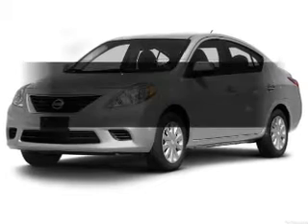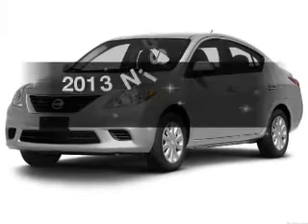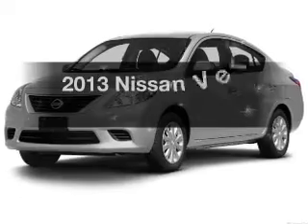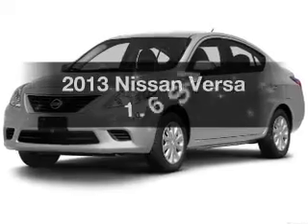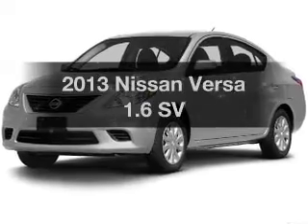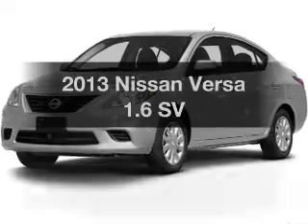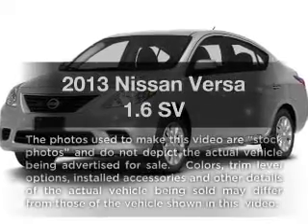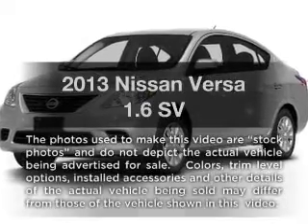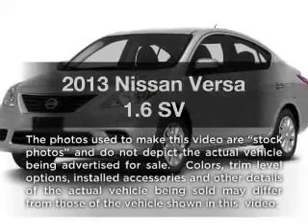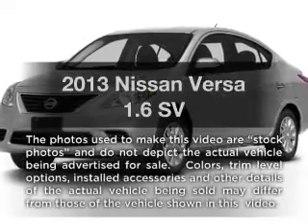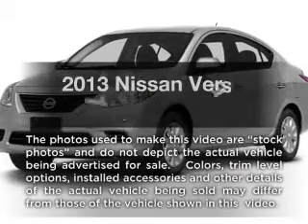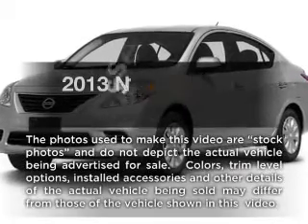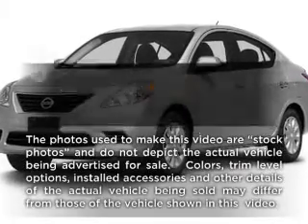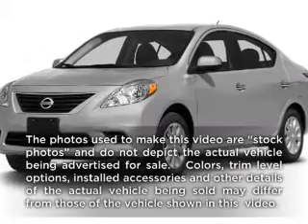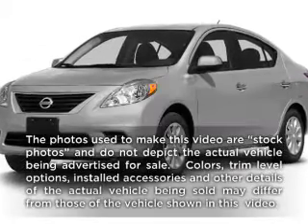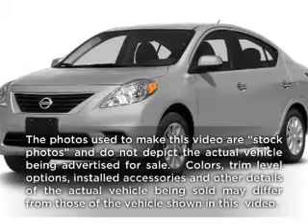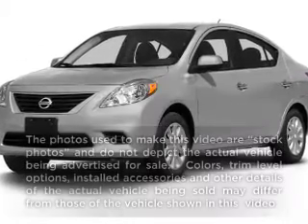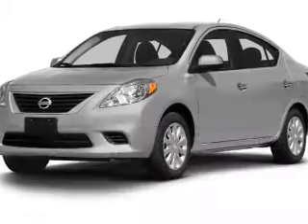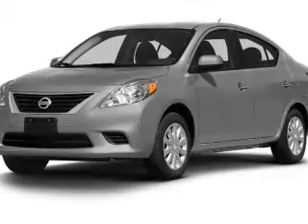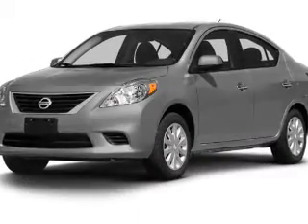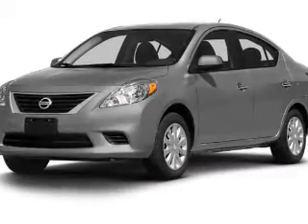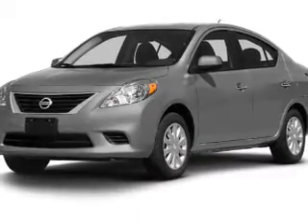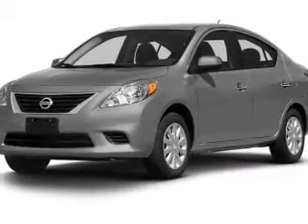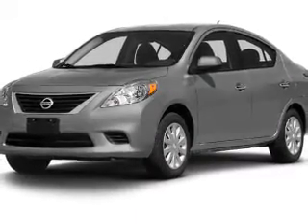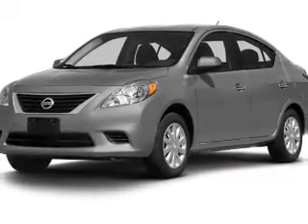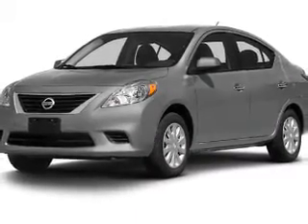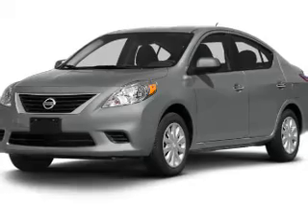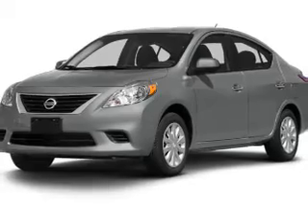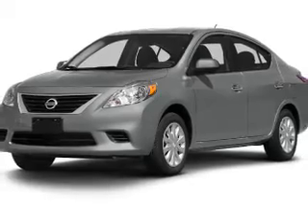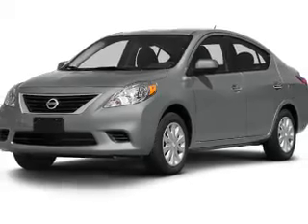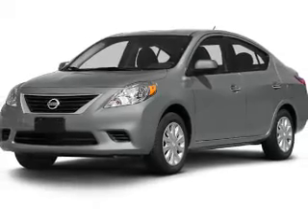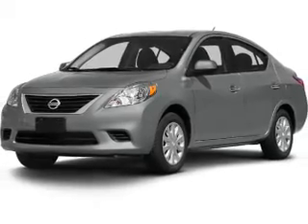Imagine yourself in this 2013 Nissan Versa. If you're looking for an automobile with great attributes, look no further.